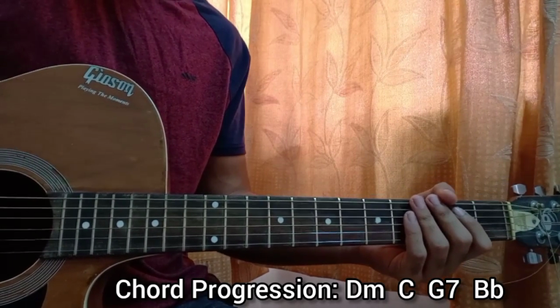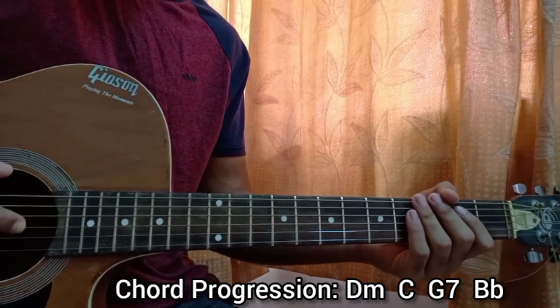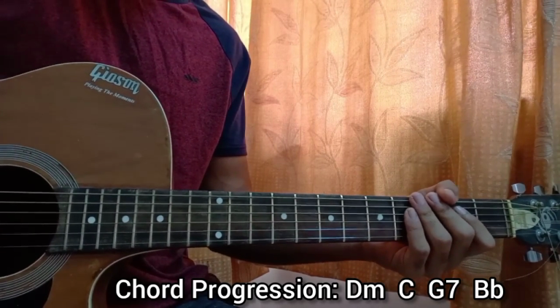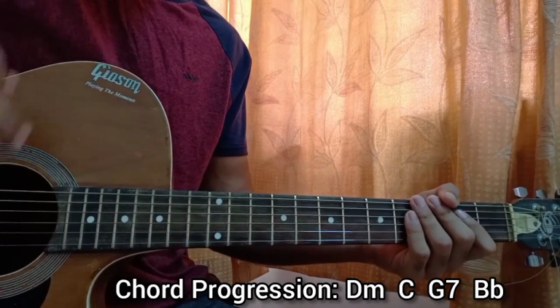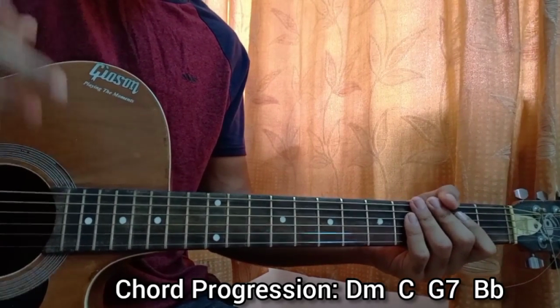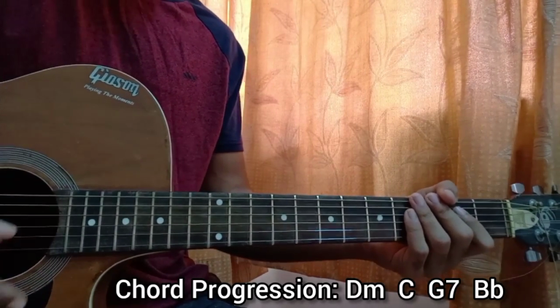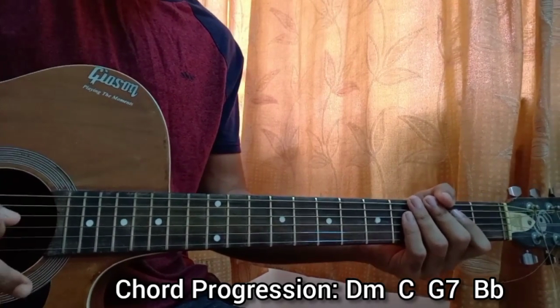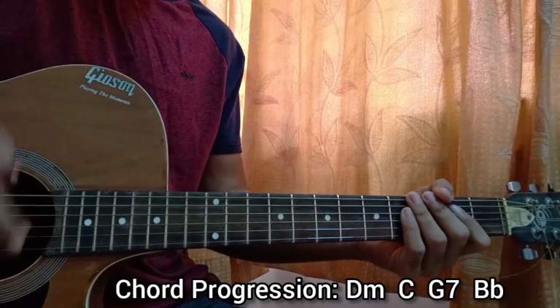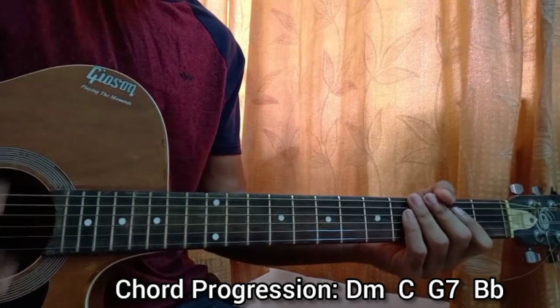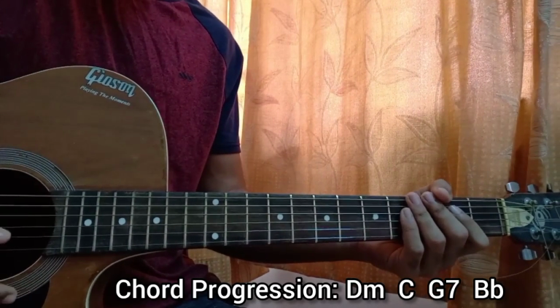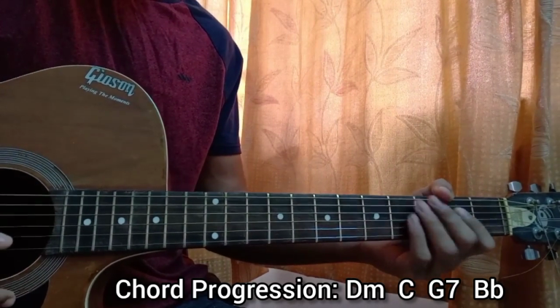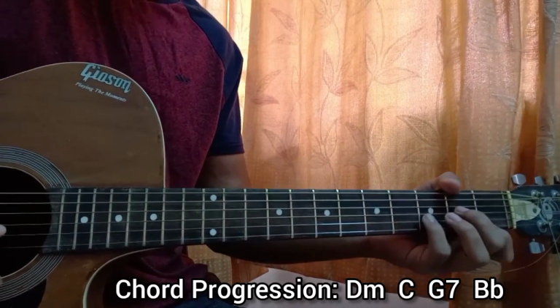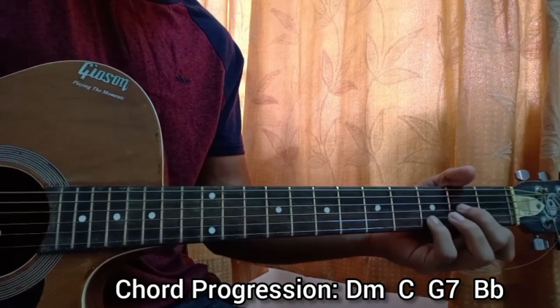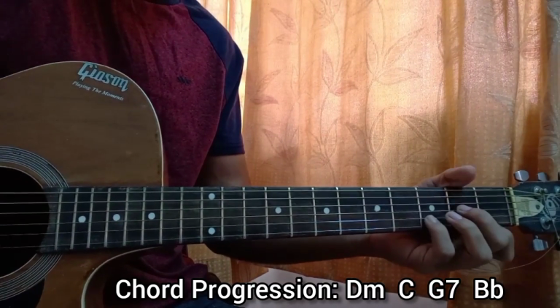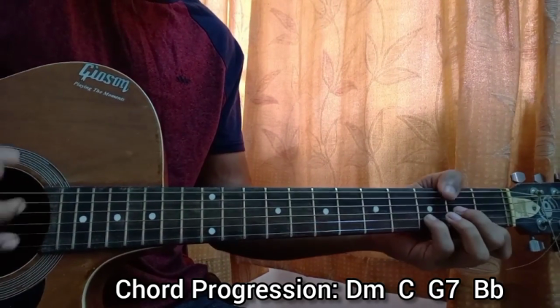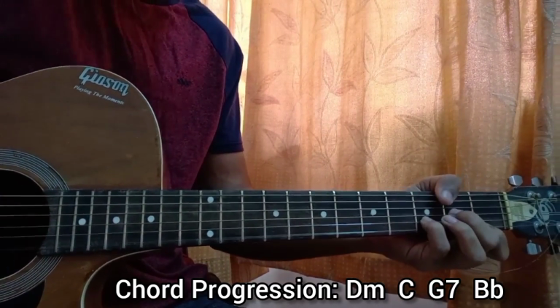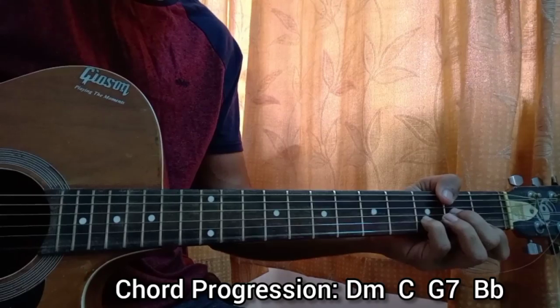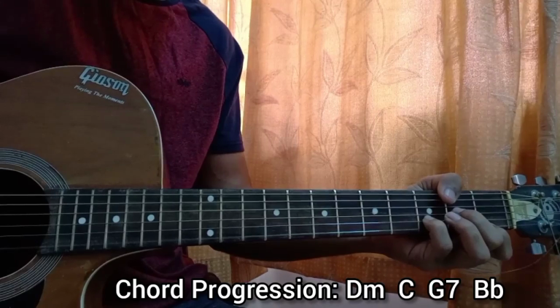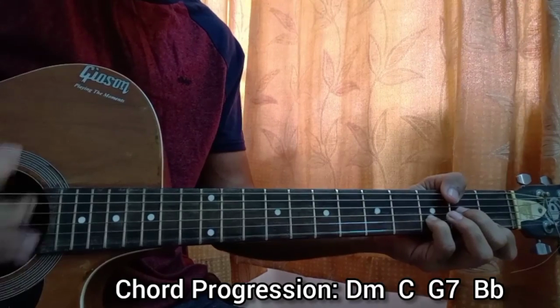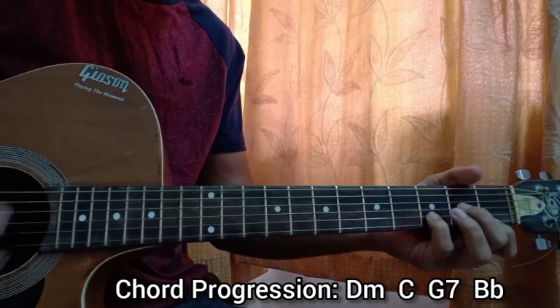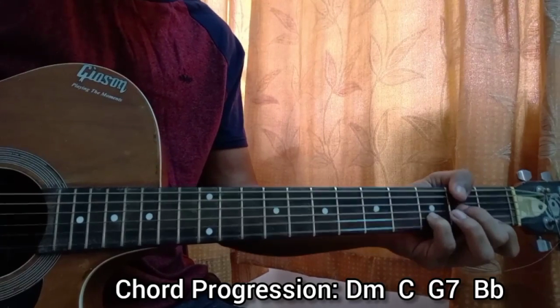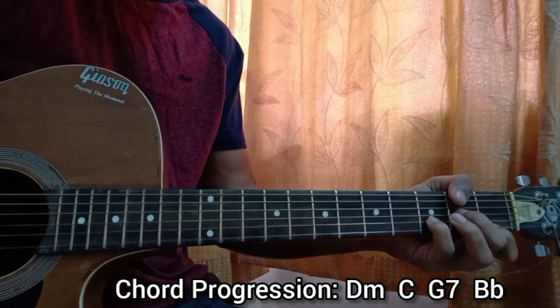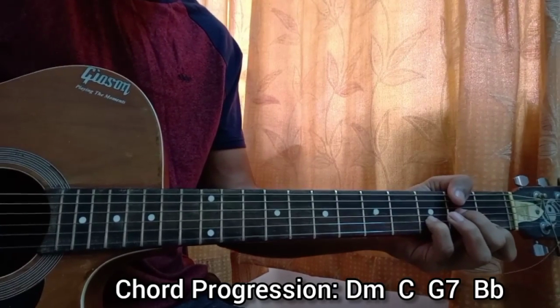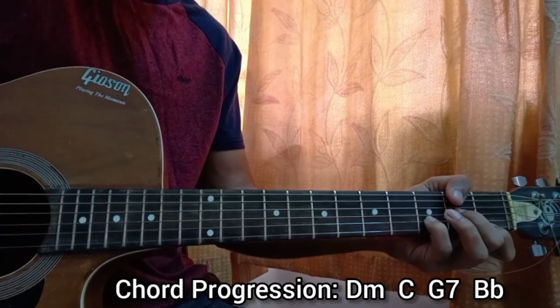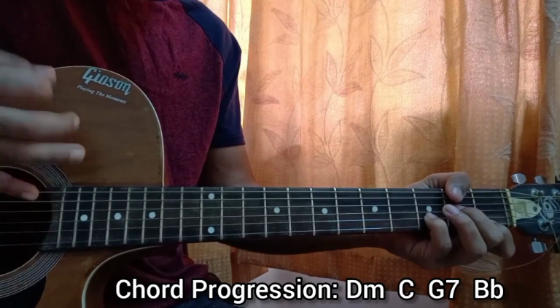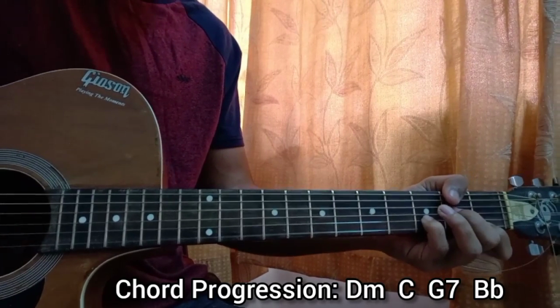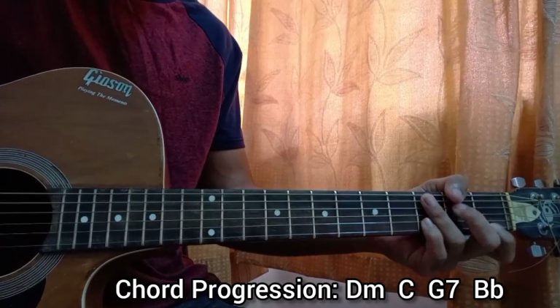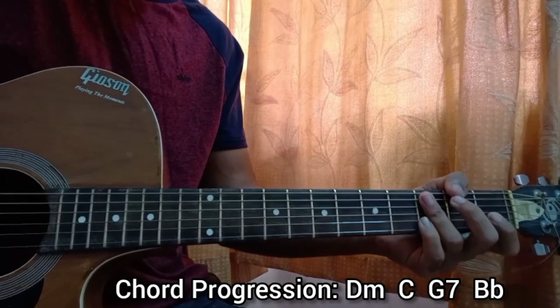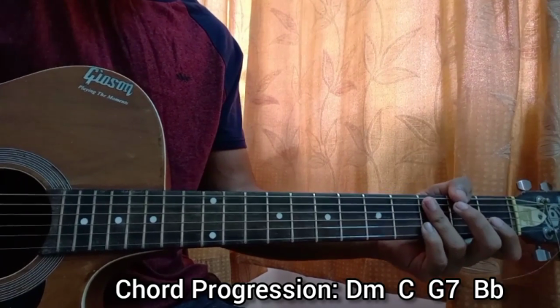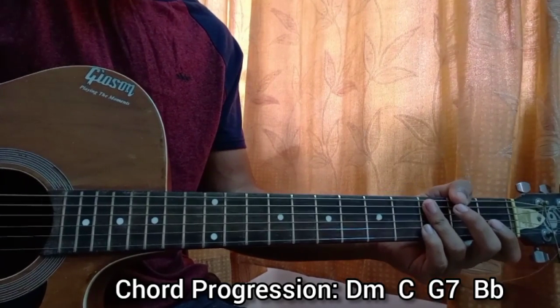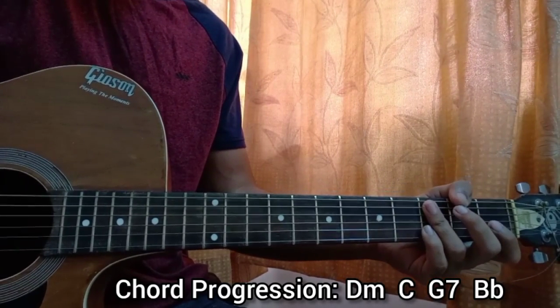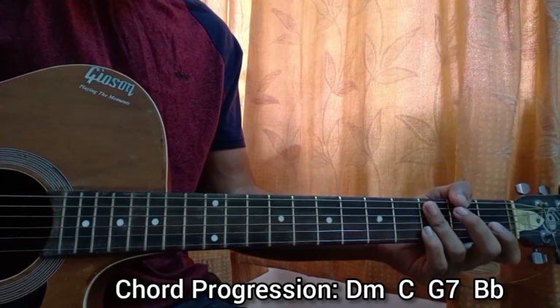Now the strumming pattern goes for the chorus. Let me show you my right hand.